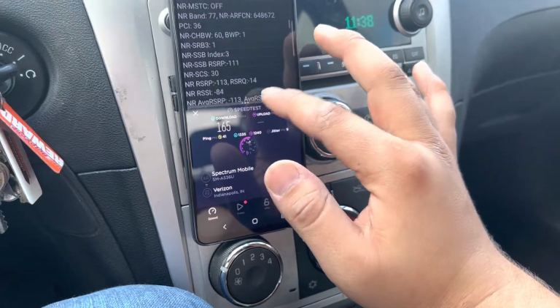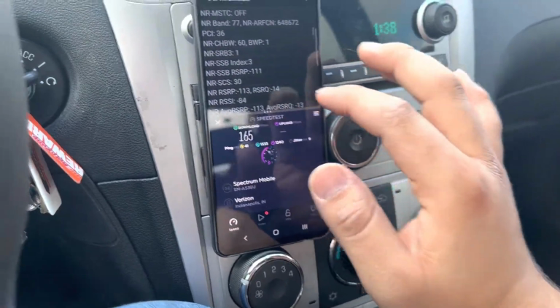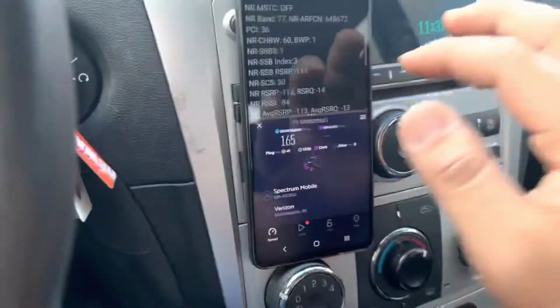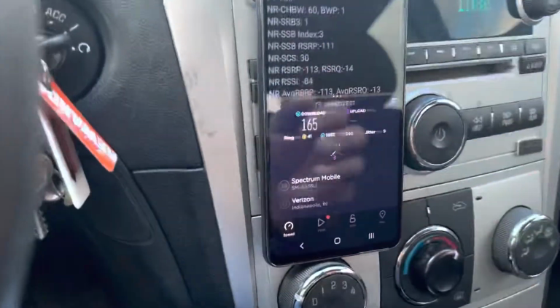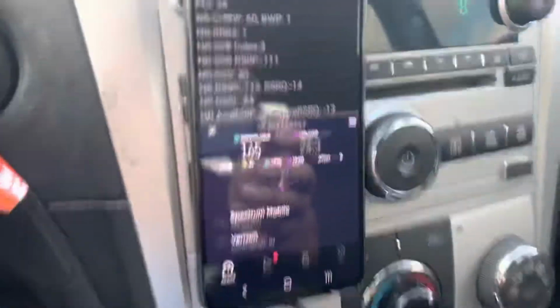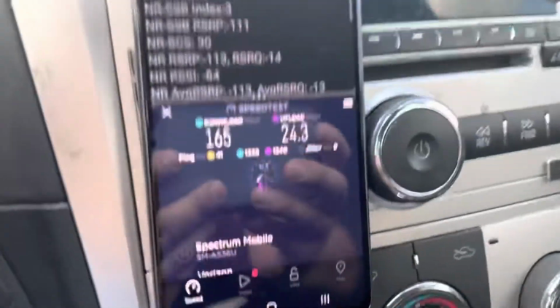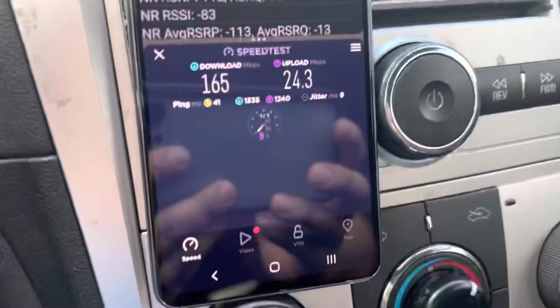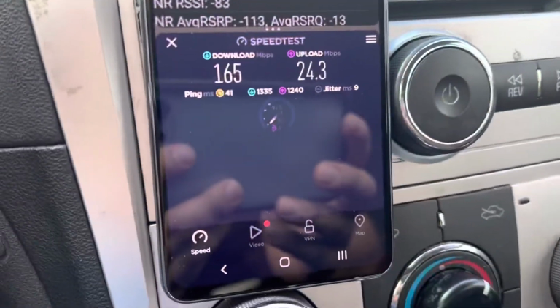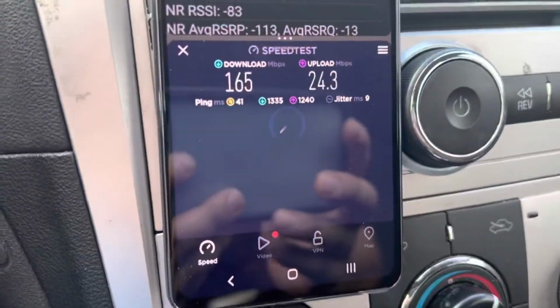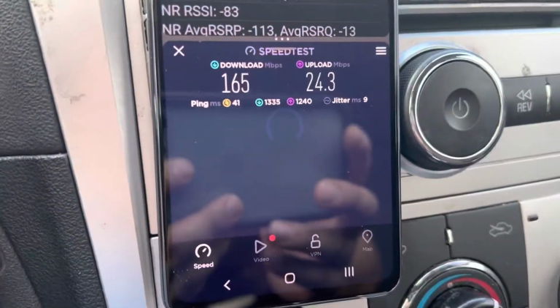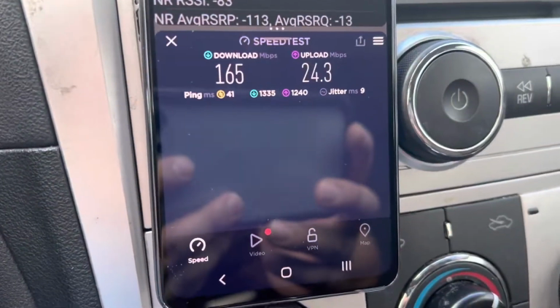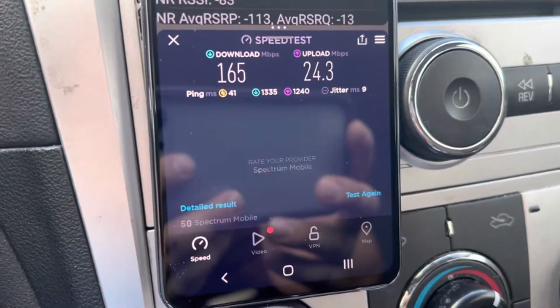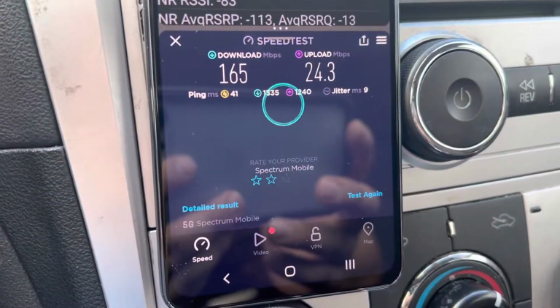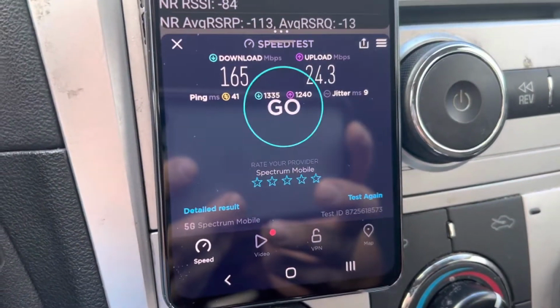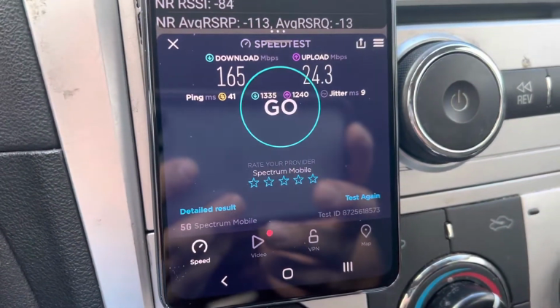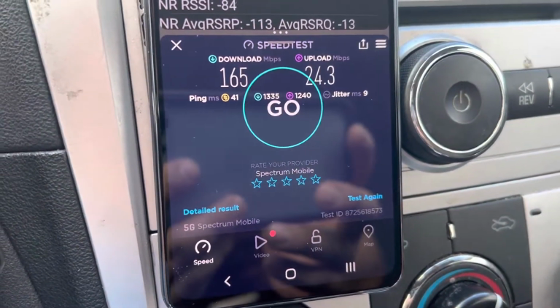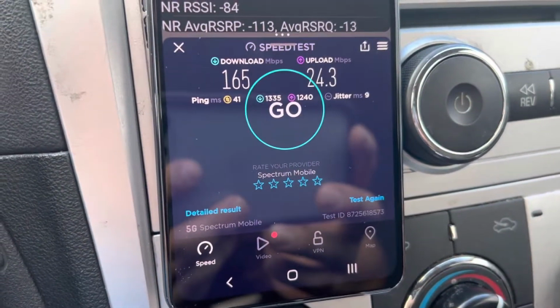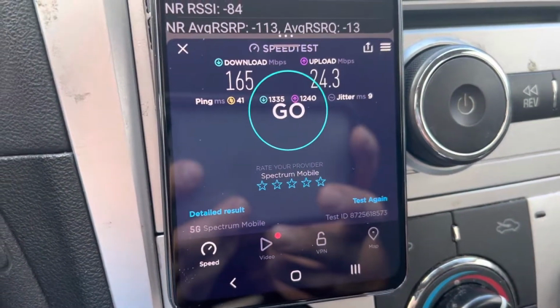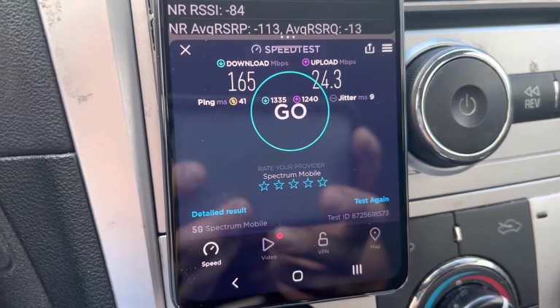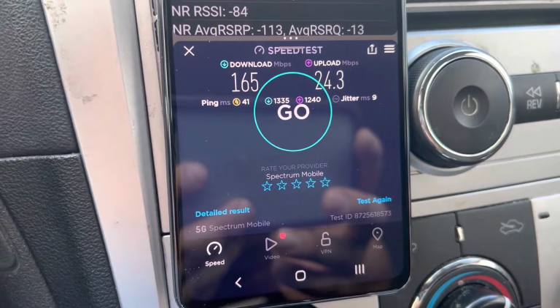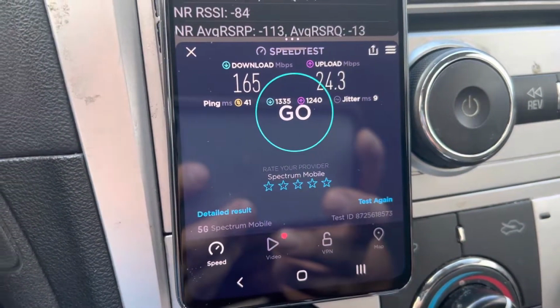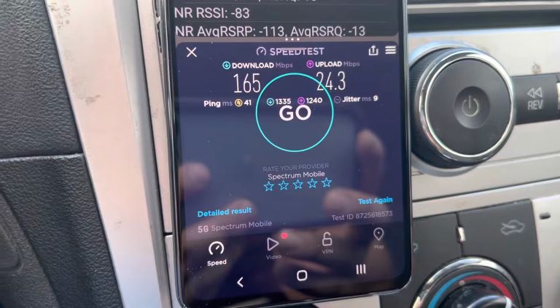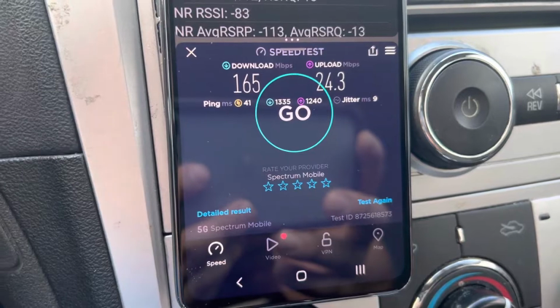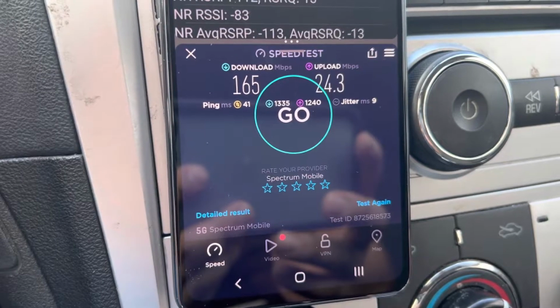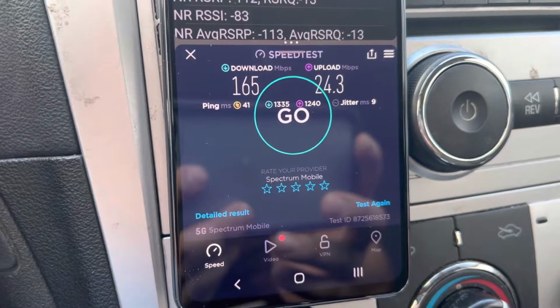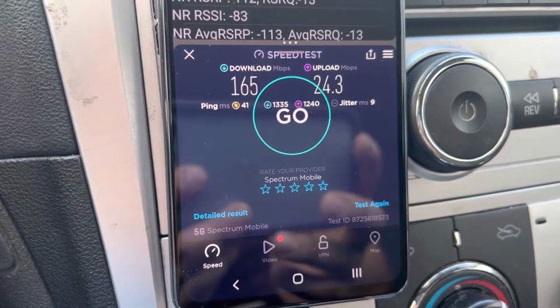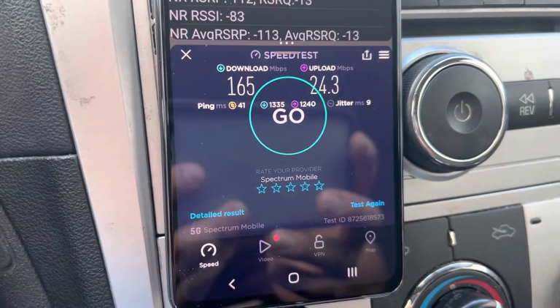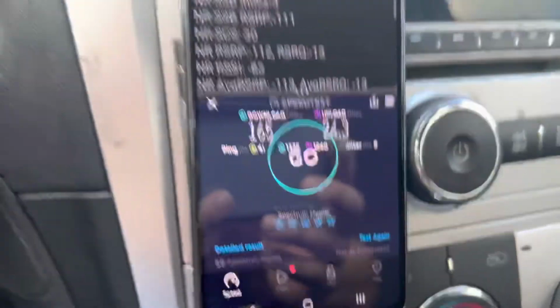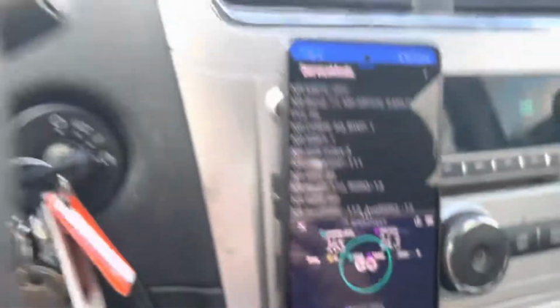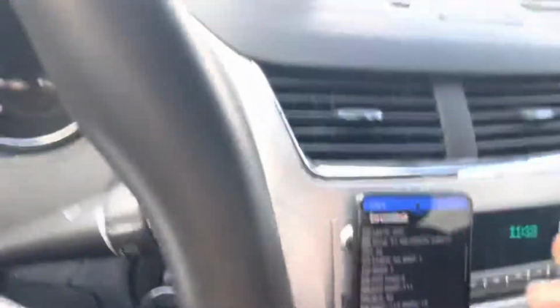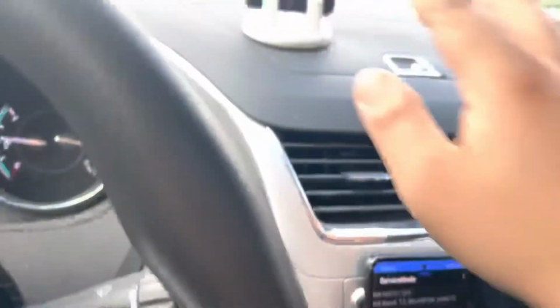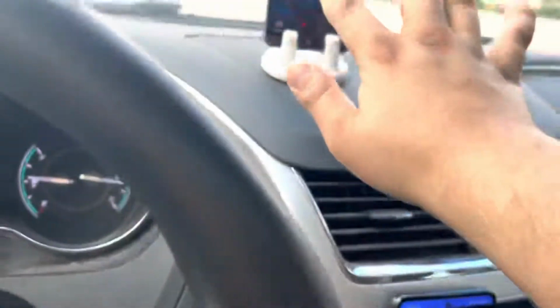So this time we got 165 down, 24.3 up, with a 41 ping and 9 jitter on Verizon.